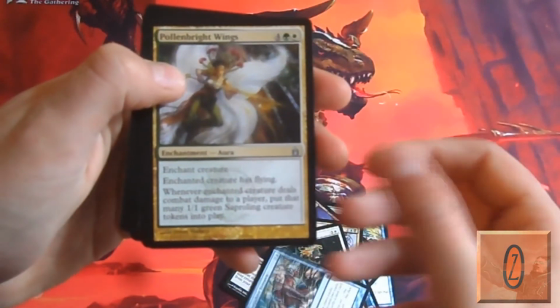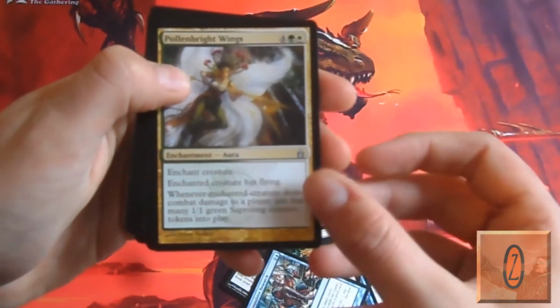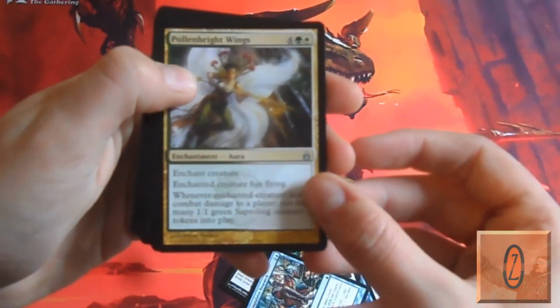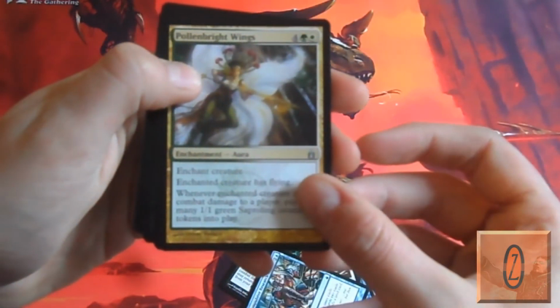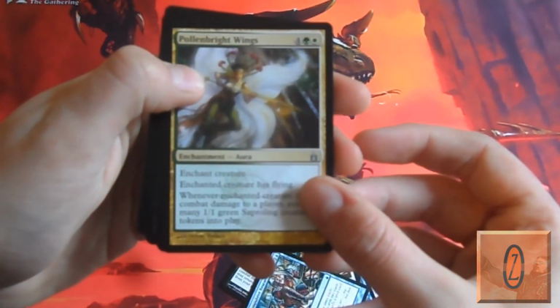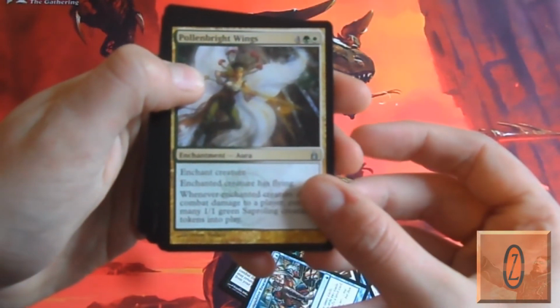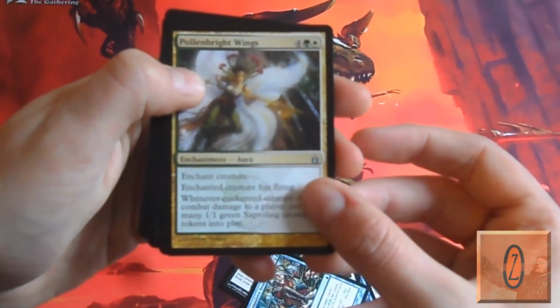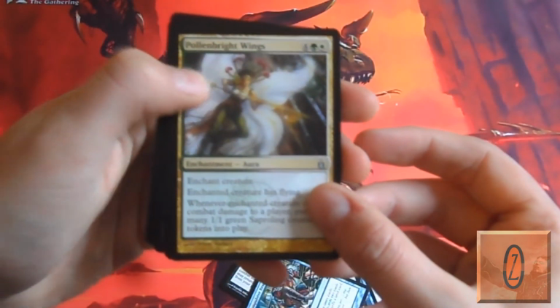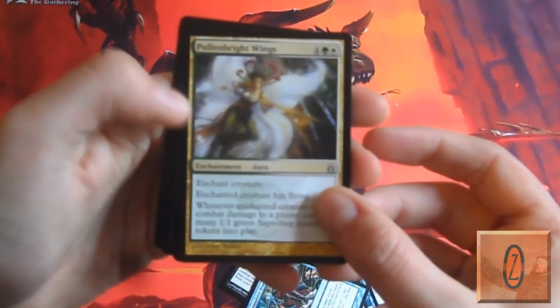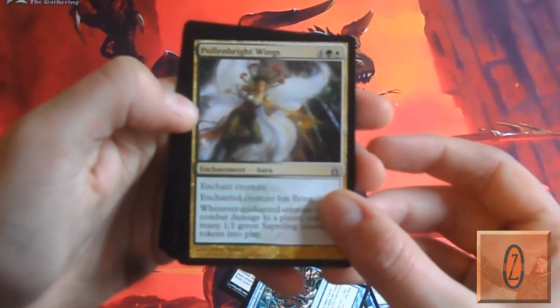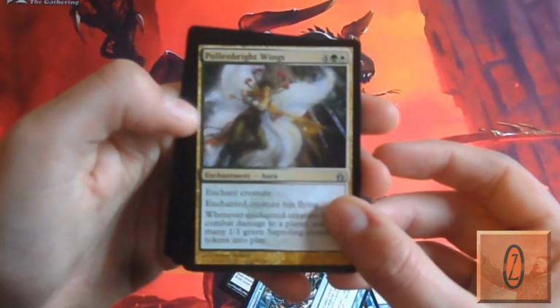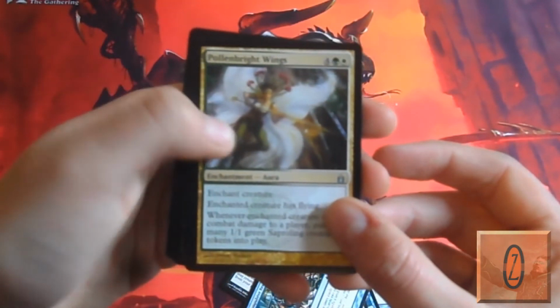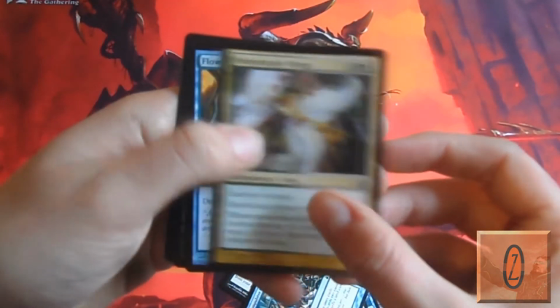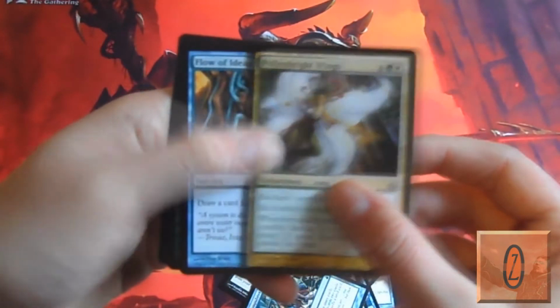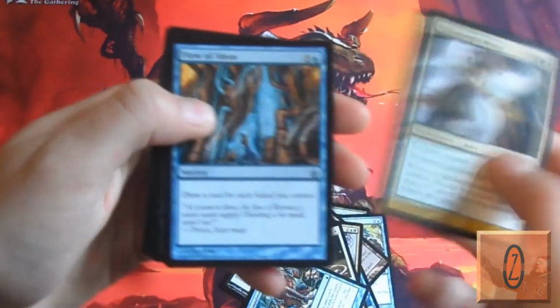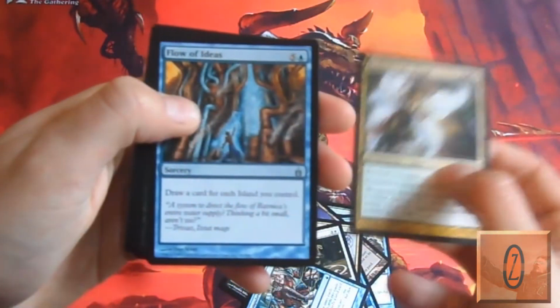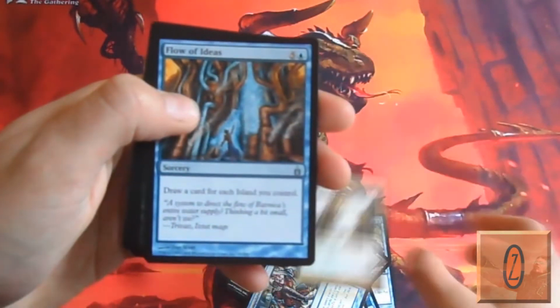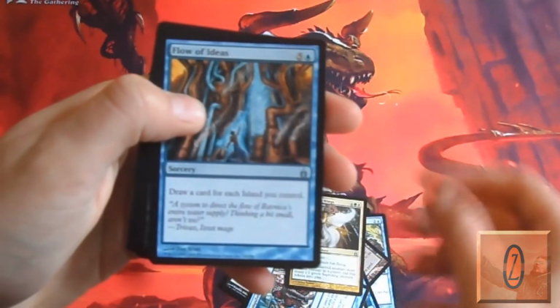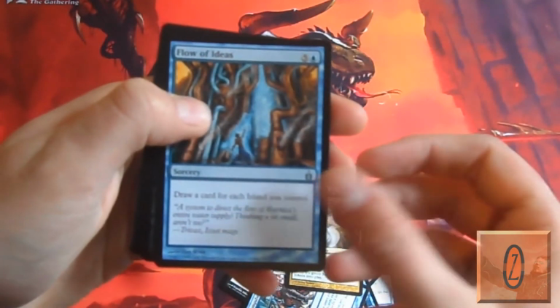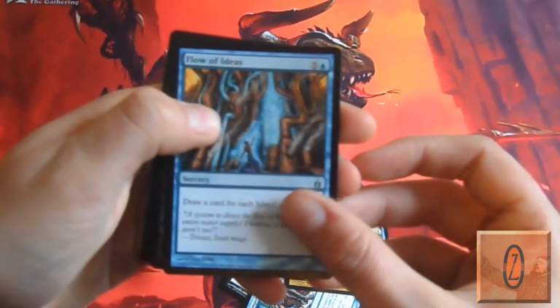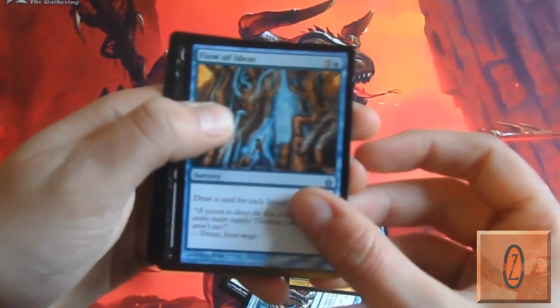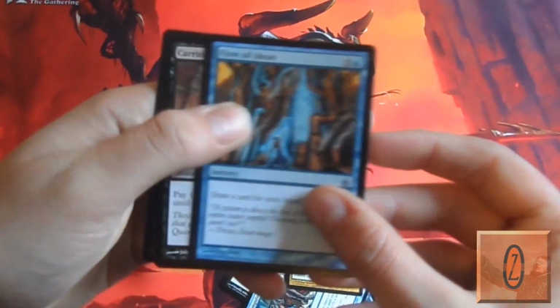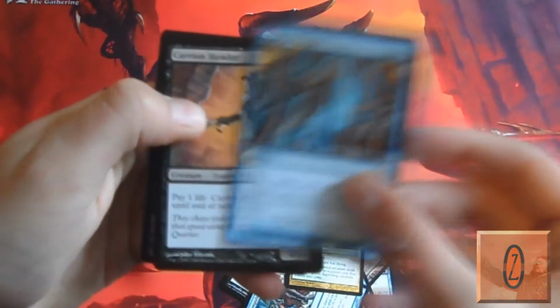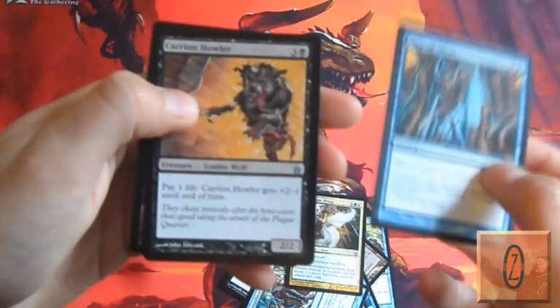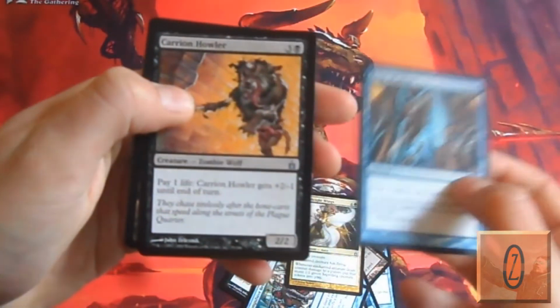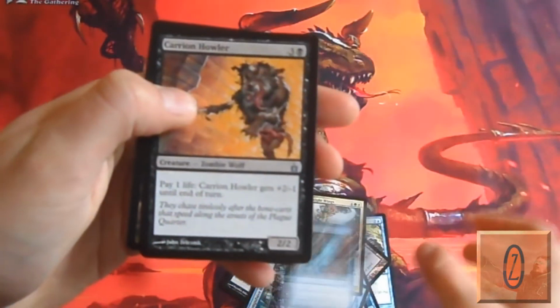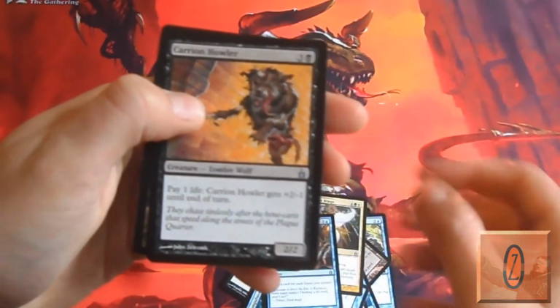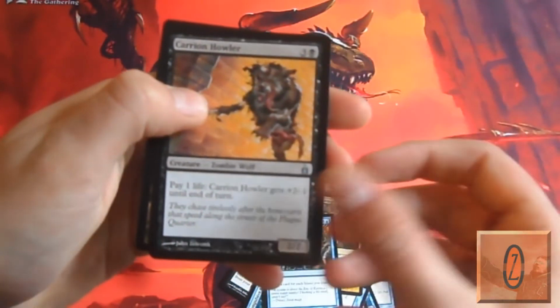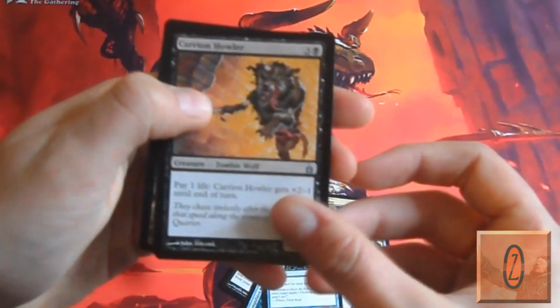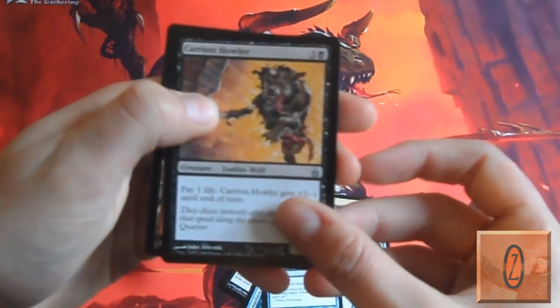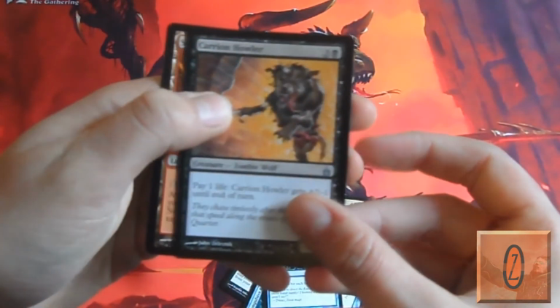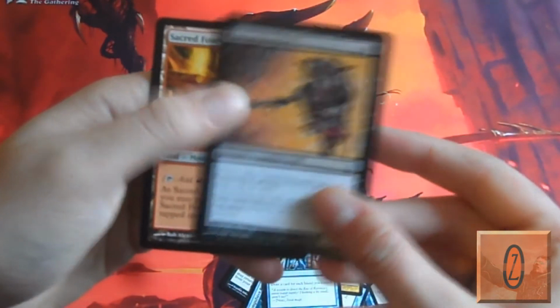The first uncommon is Pollenbrite Wings, then Flow of Ideas, and Carrion Howler.